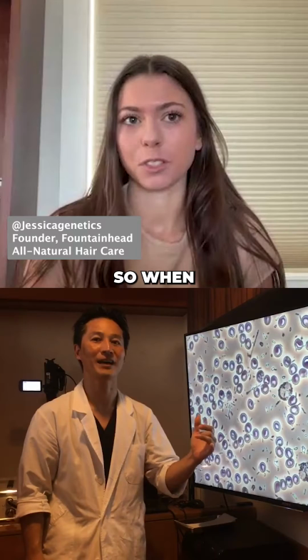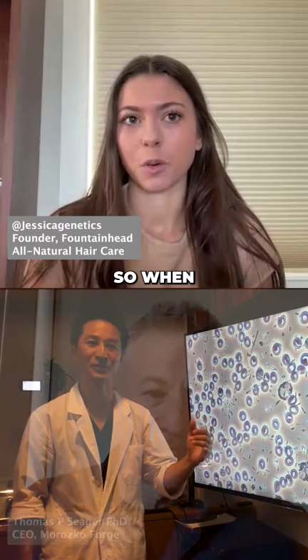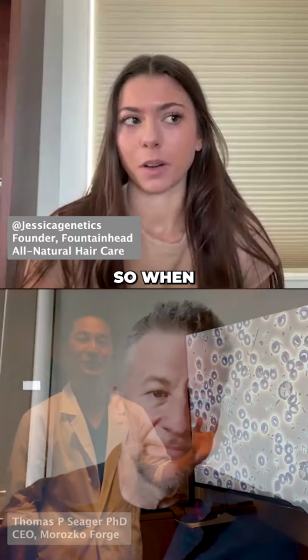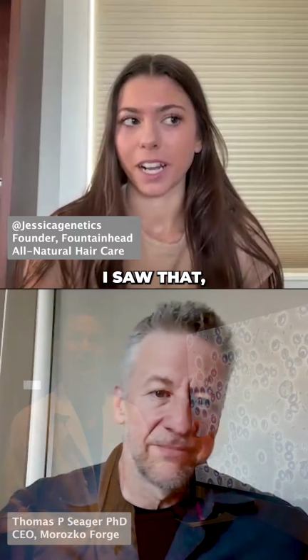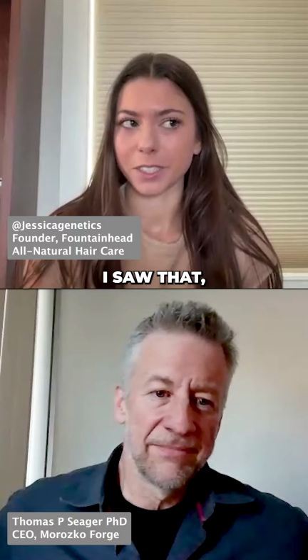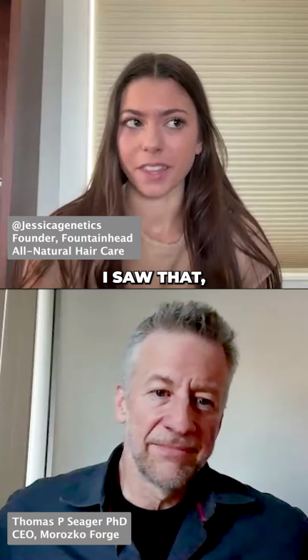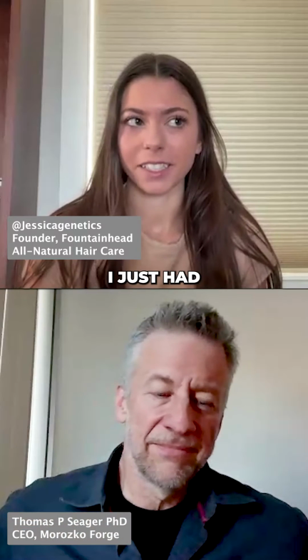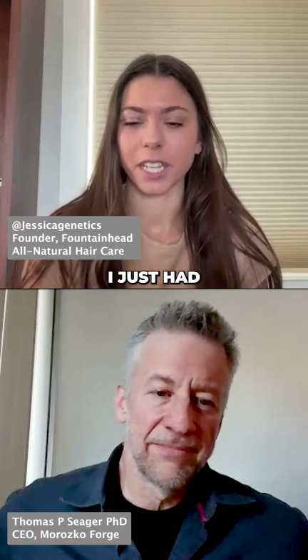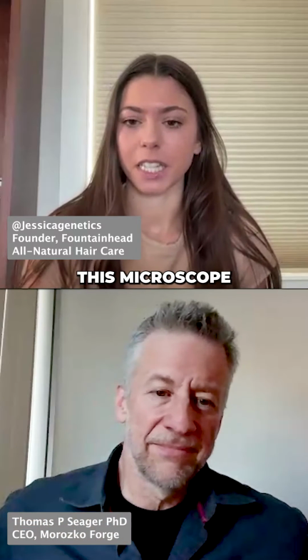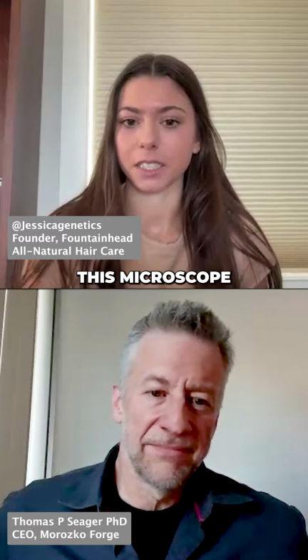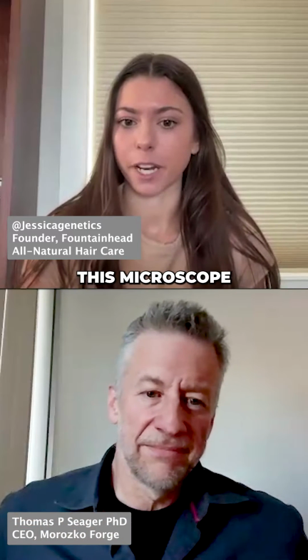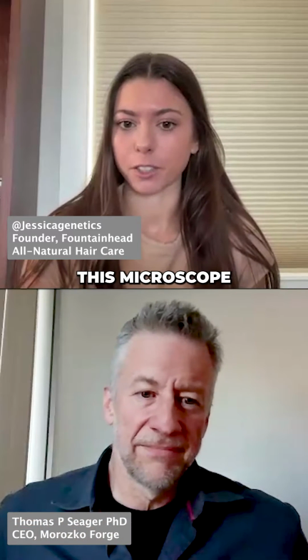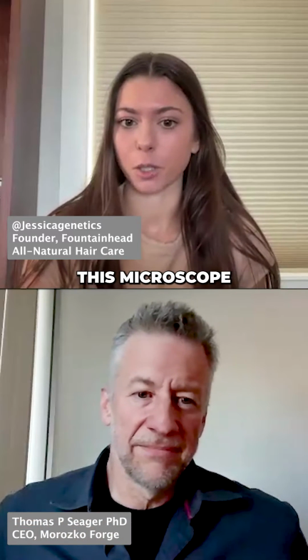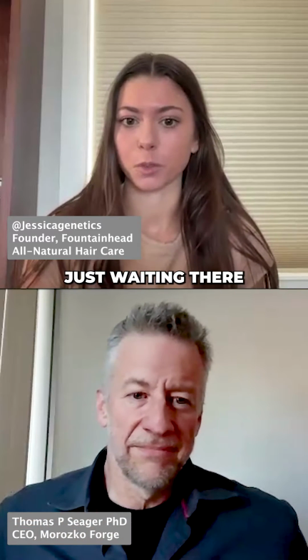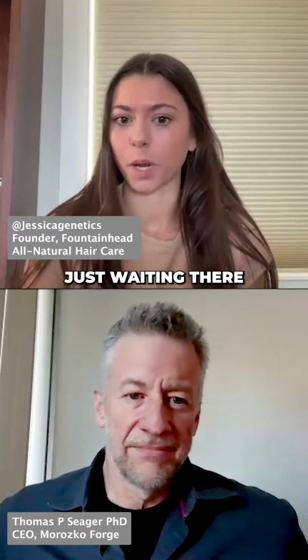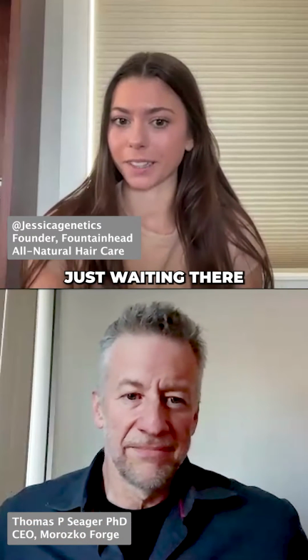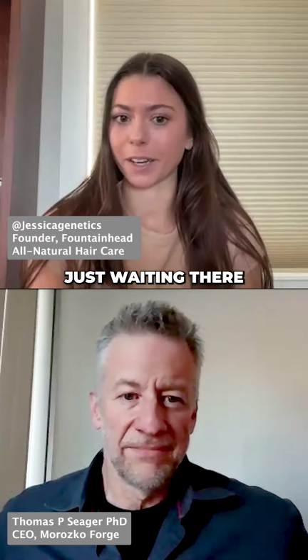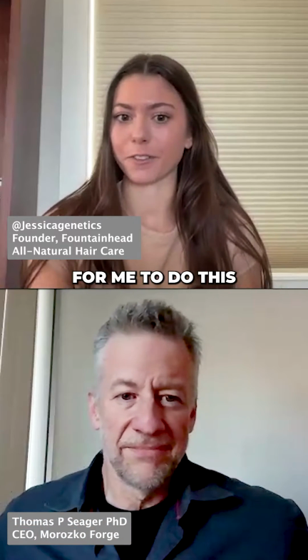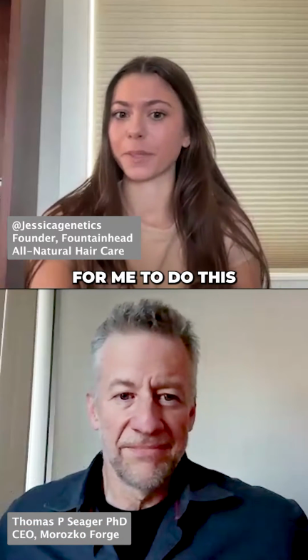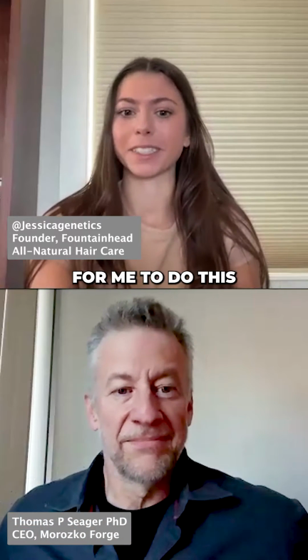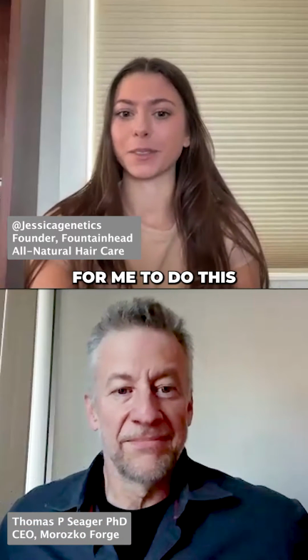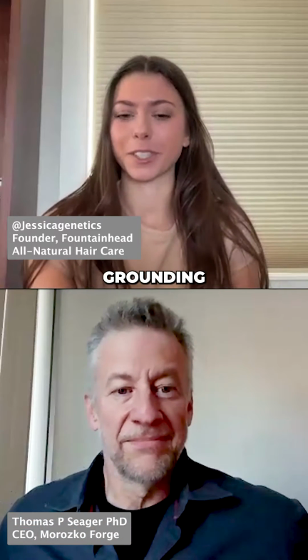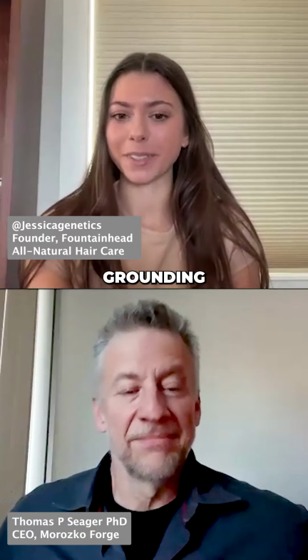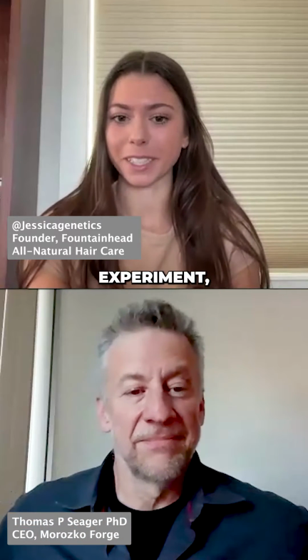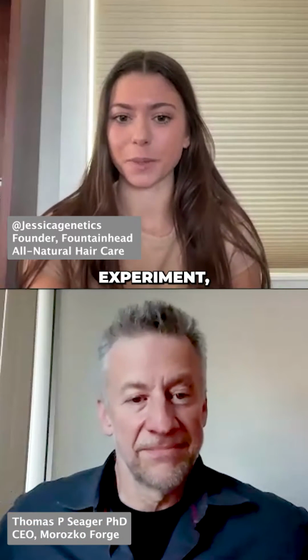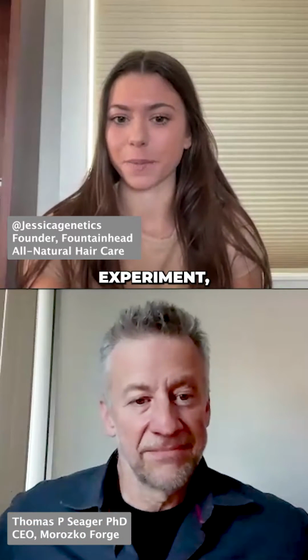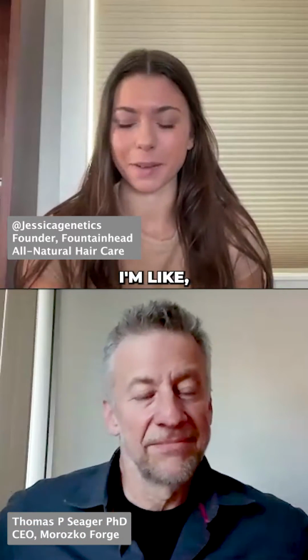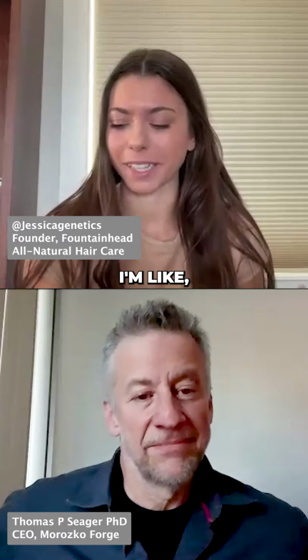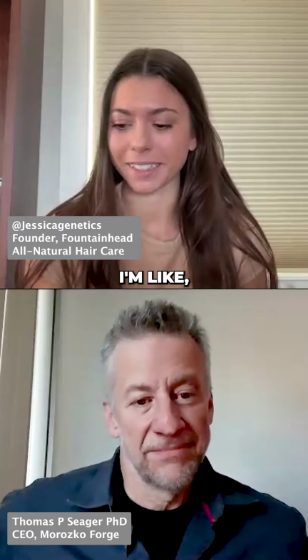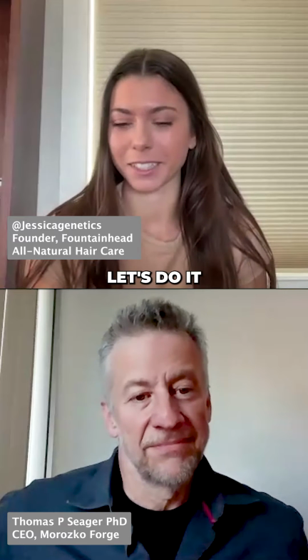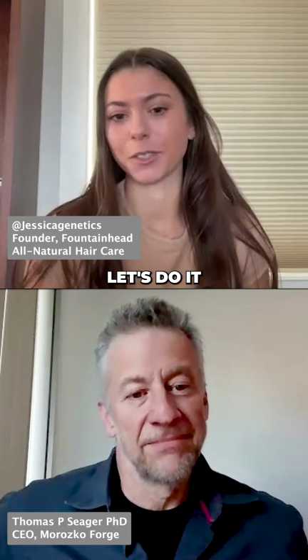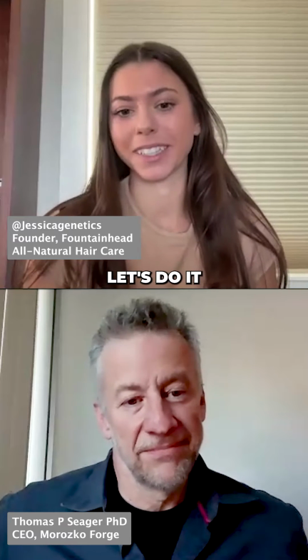So when I saw that I just had this microscope waiting there for me to do this grounding experiment, I'm like, let's do it.